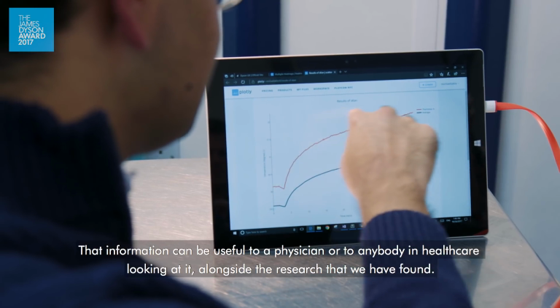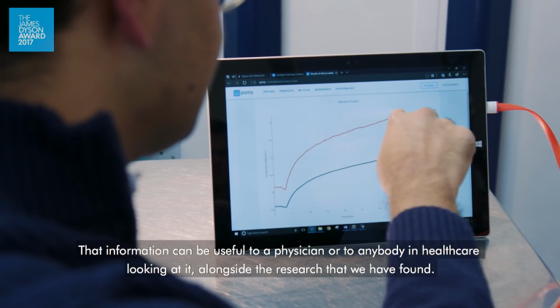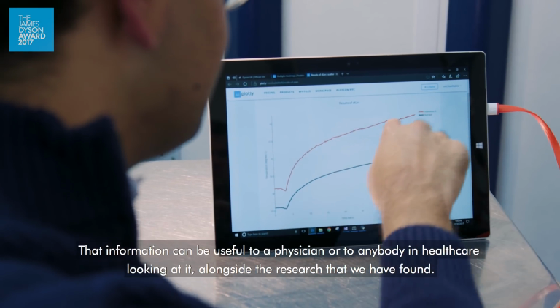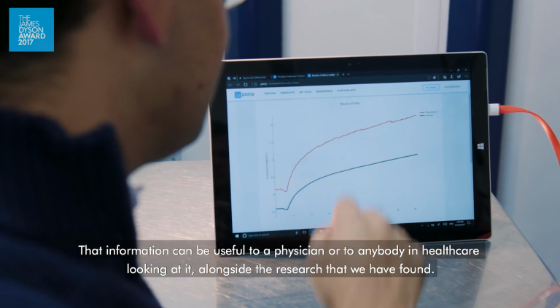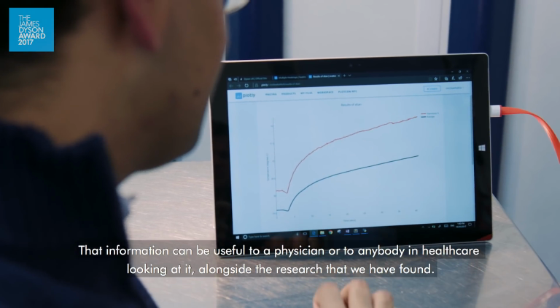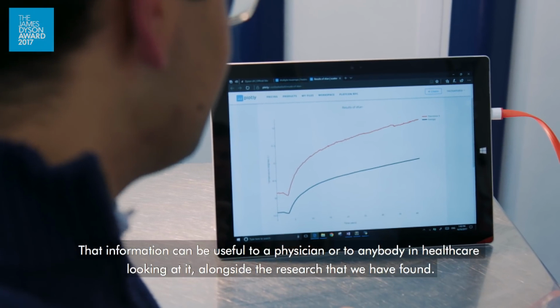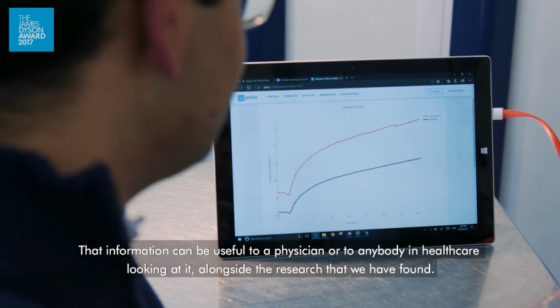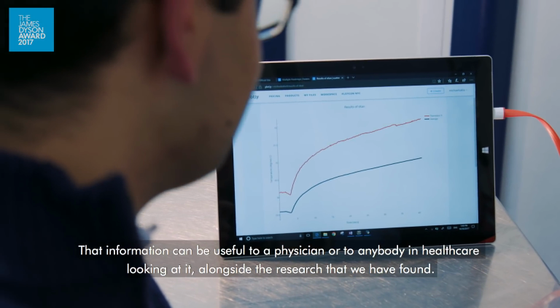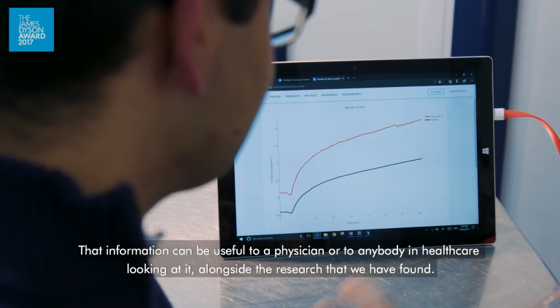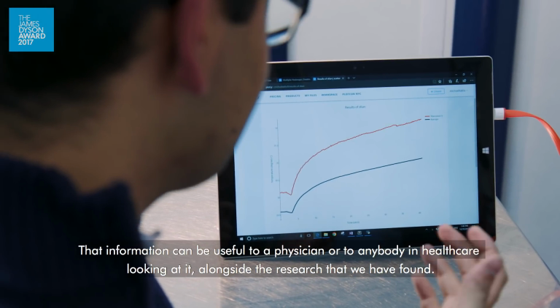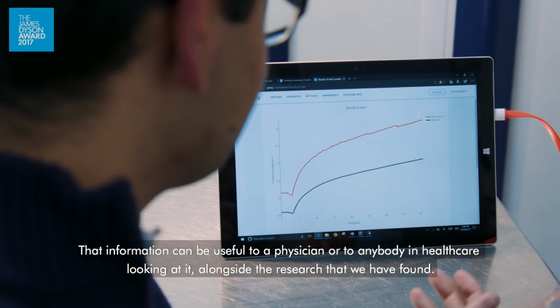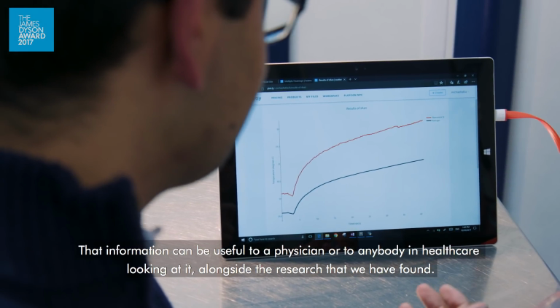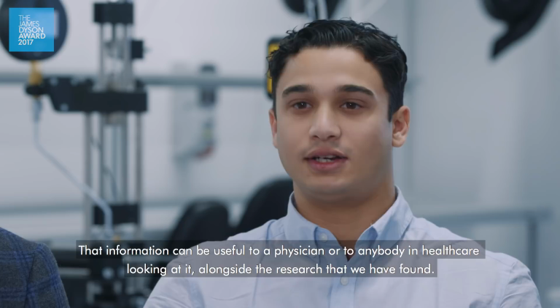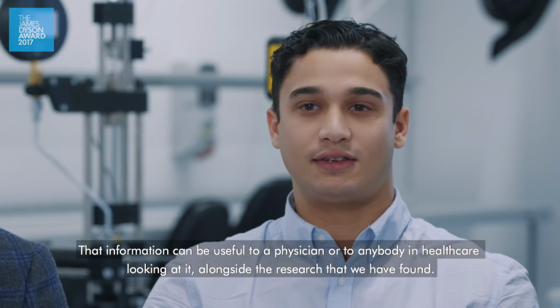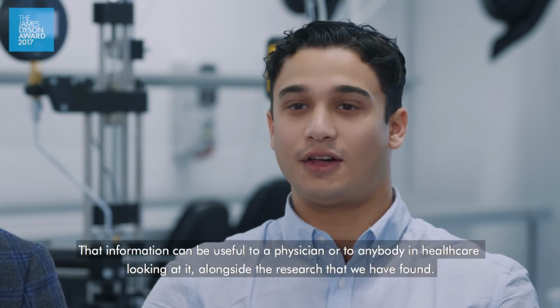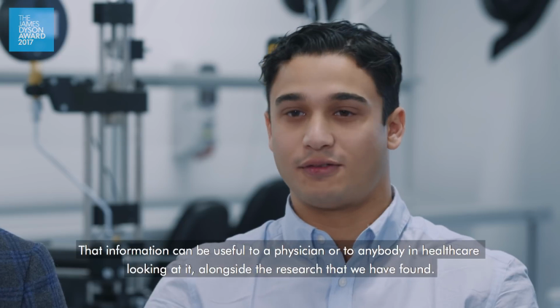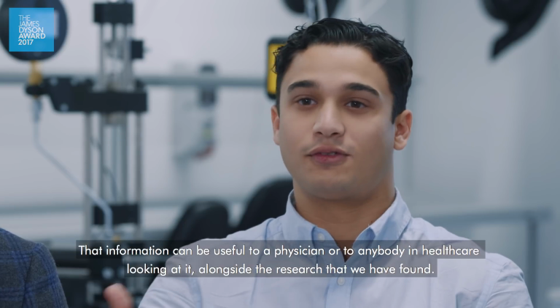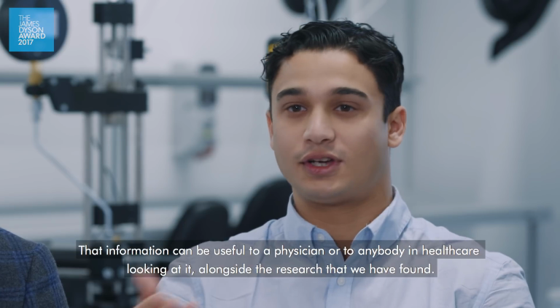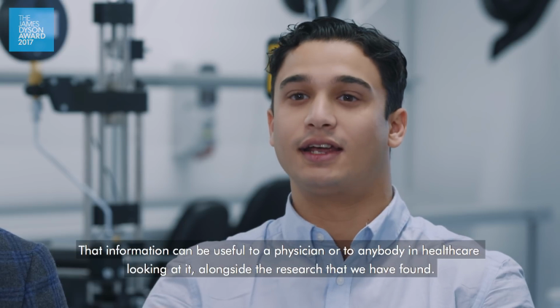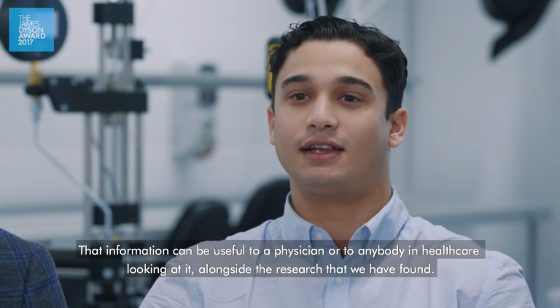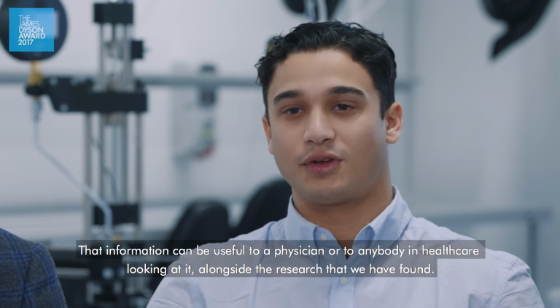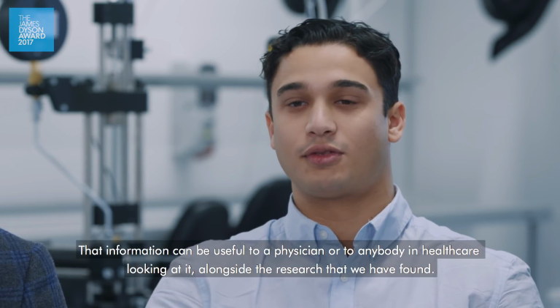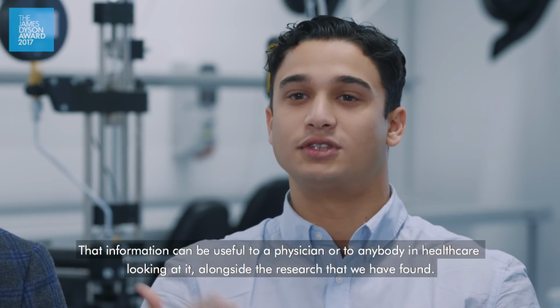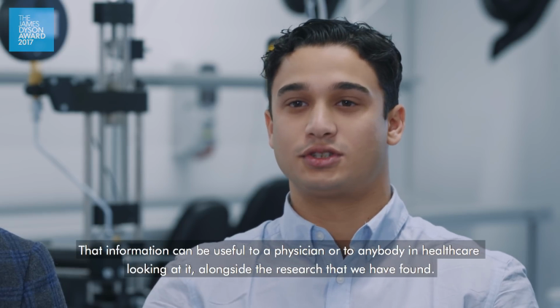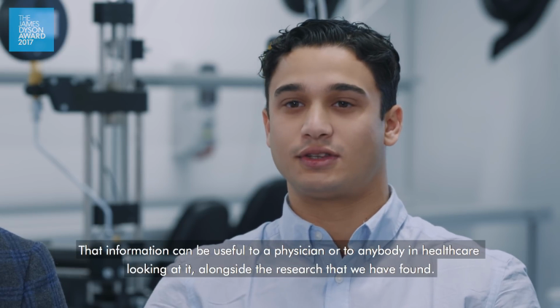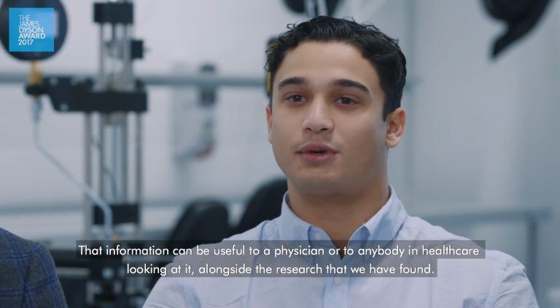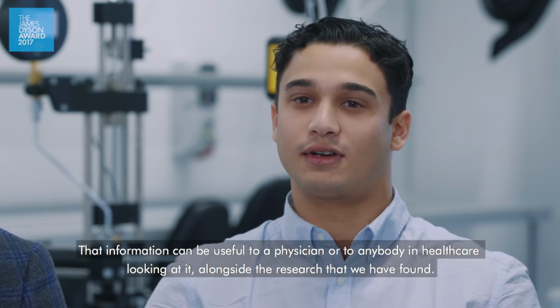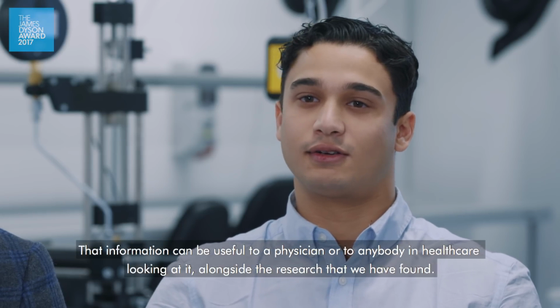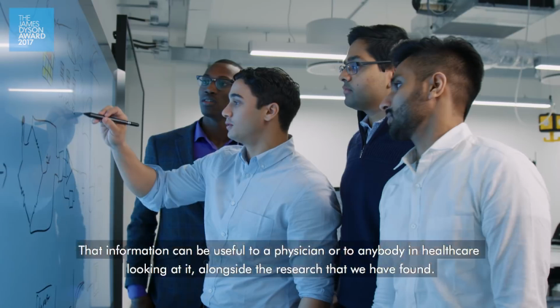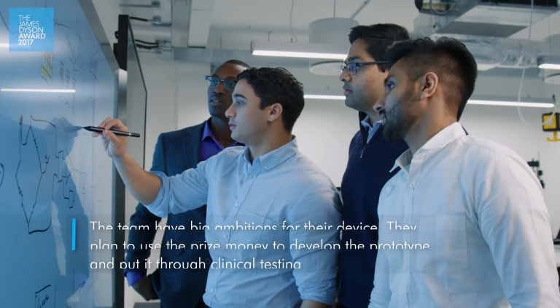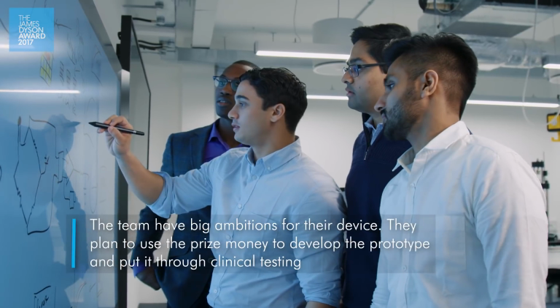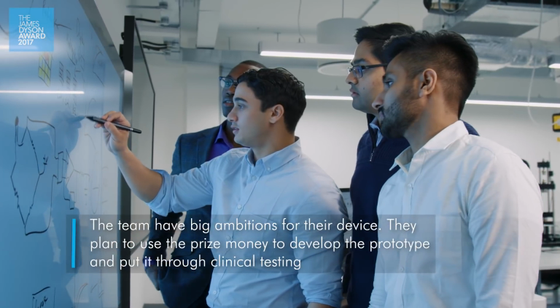That information can be useful to a physician or to anybody in healthcare looking at it, and with the research that we've found.